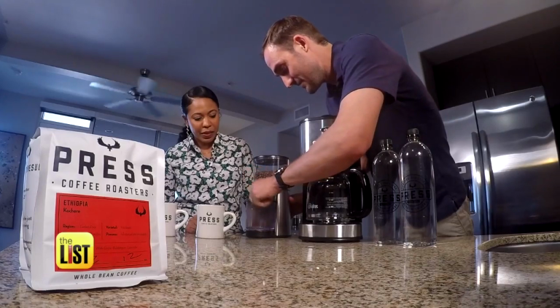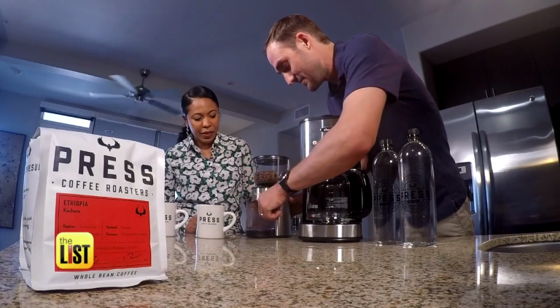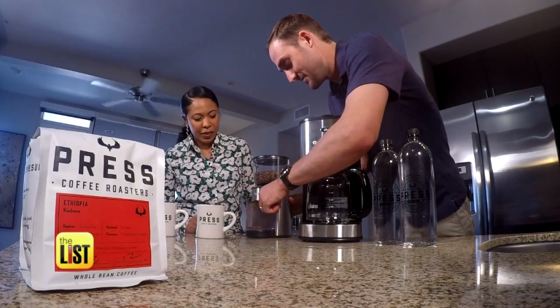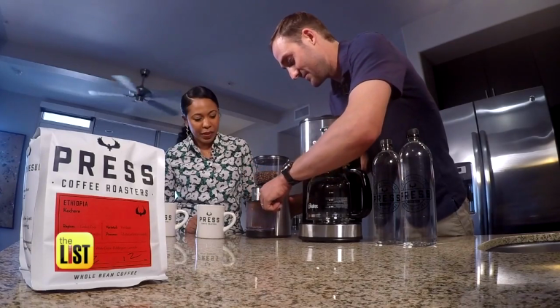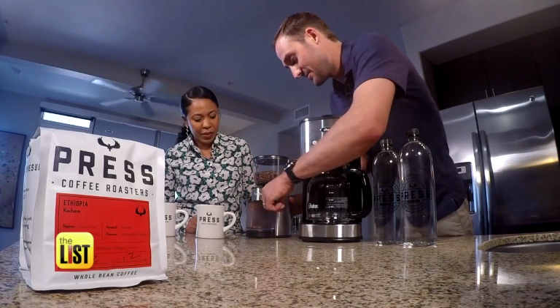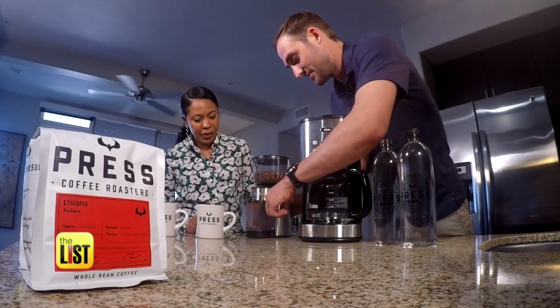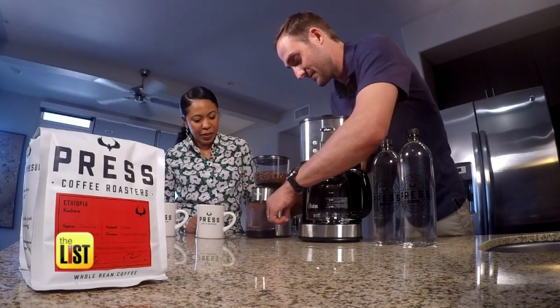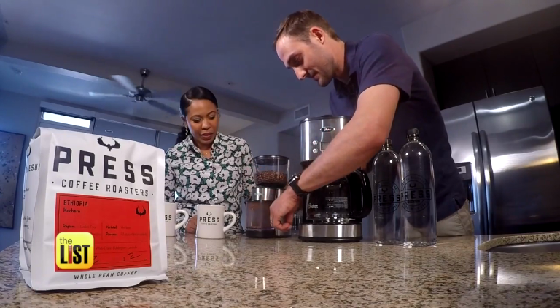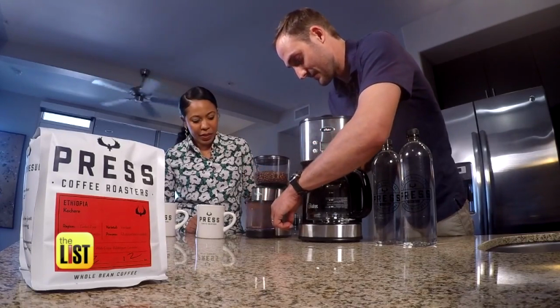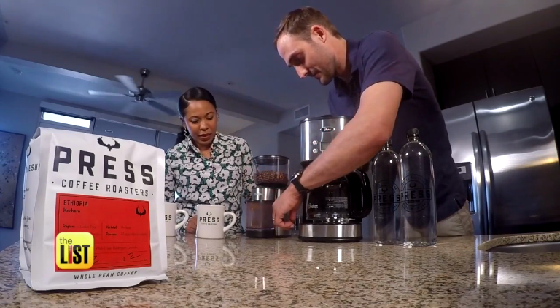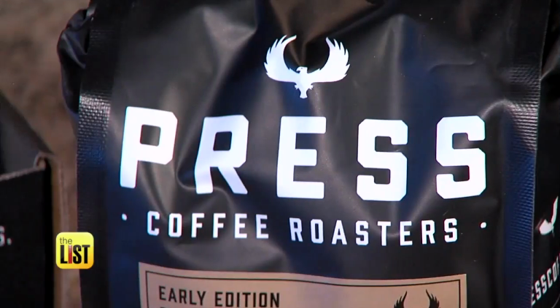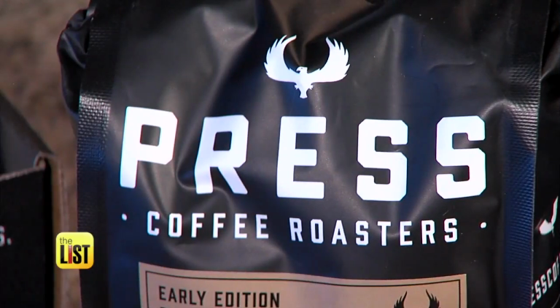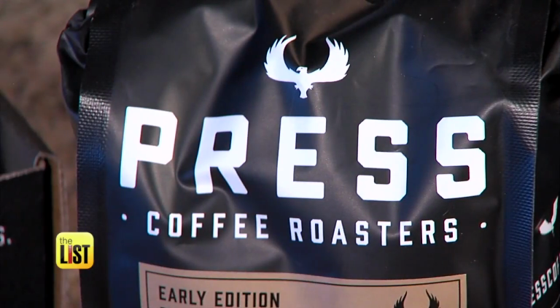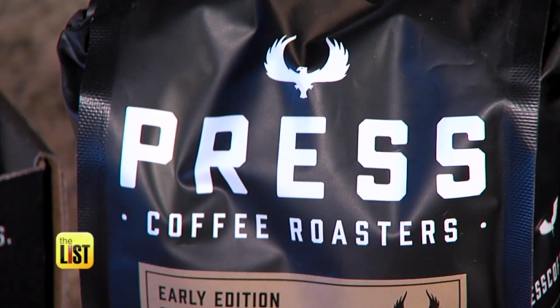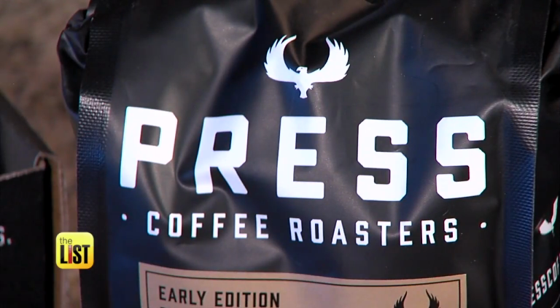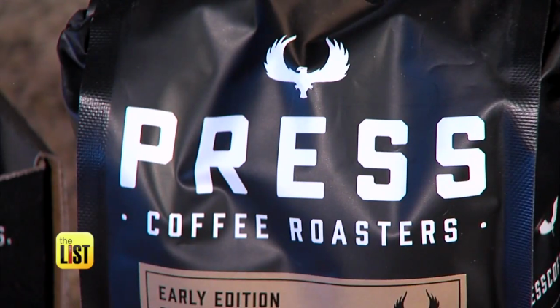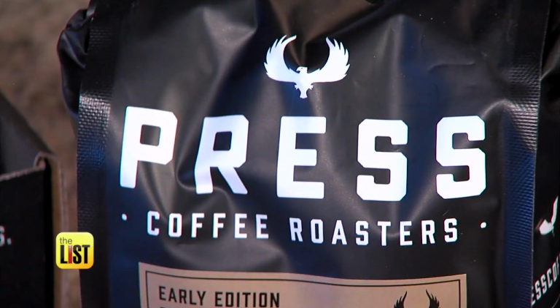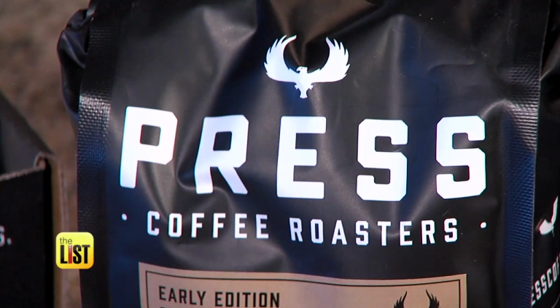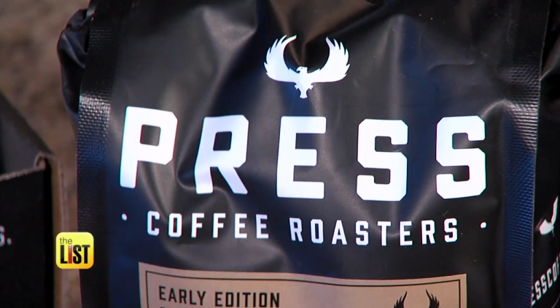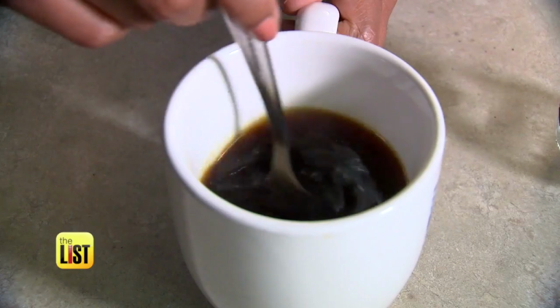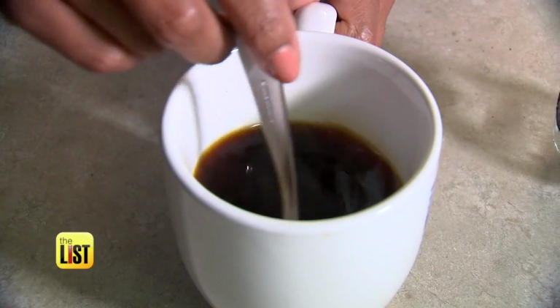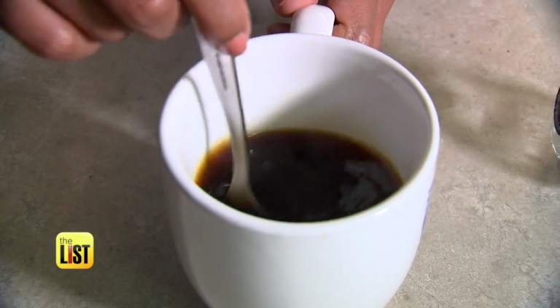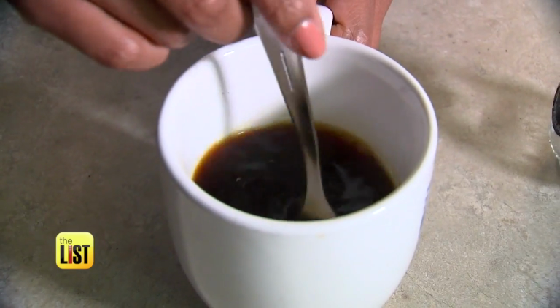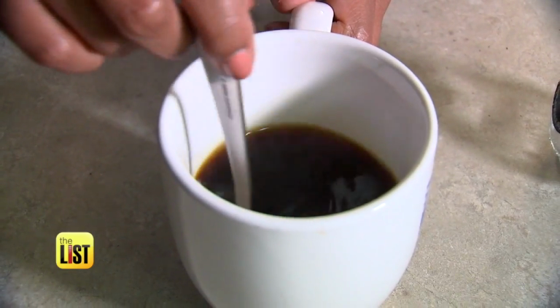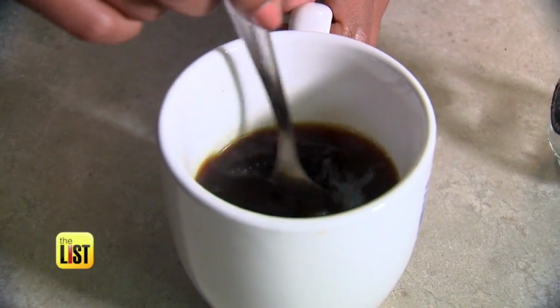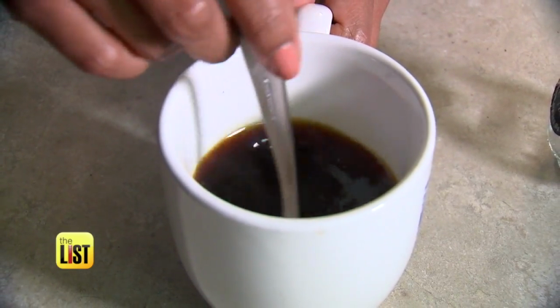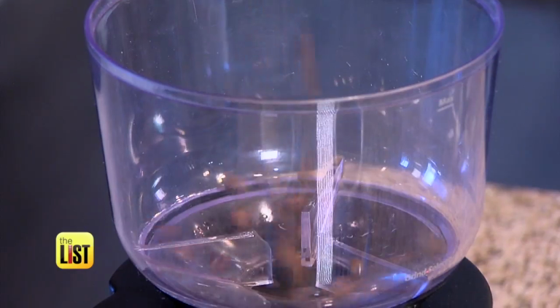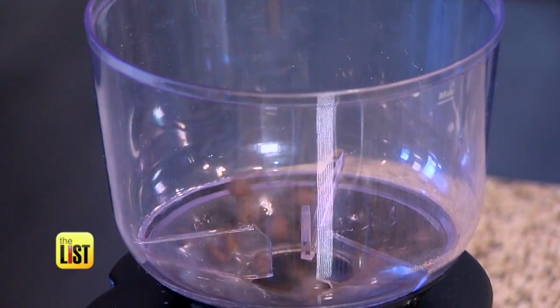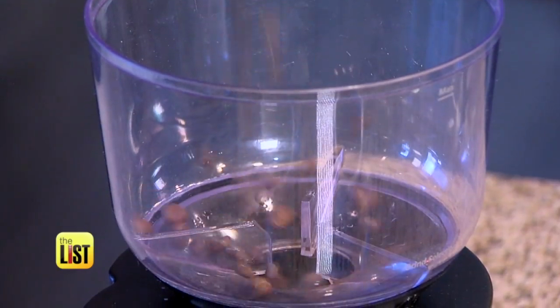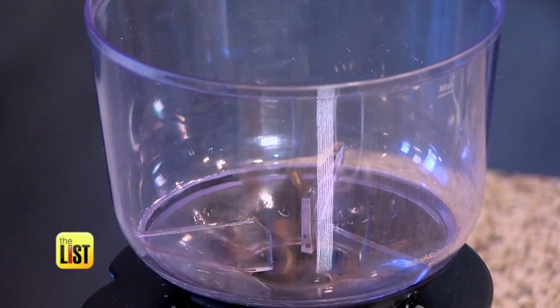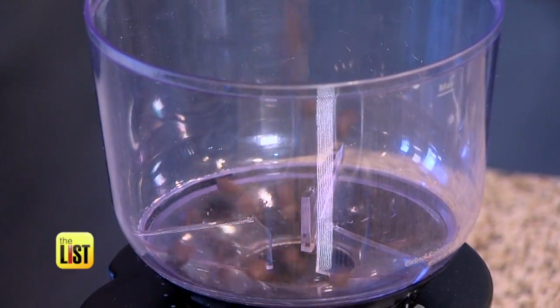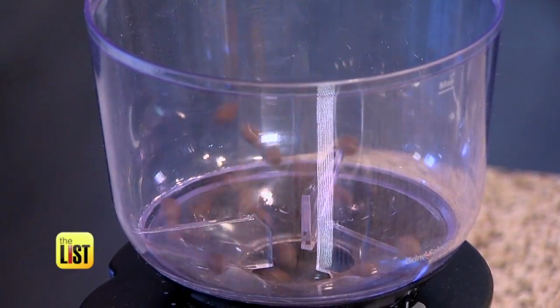Alex Mason, general manager of Press Coffee, has three hacks to improve your next cup of Joe.